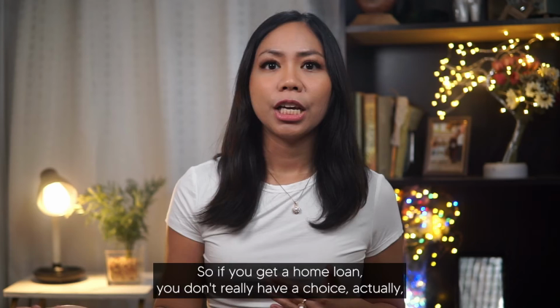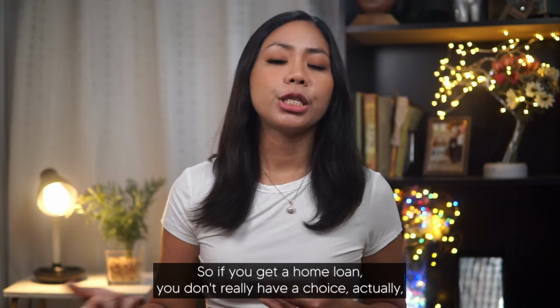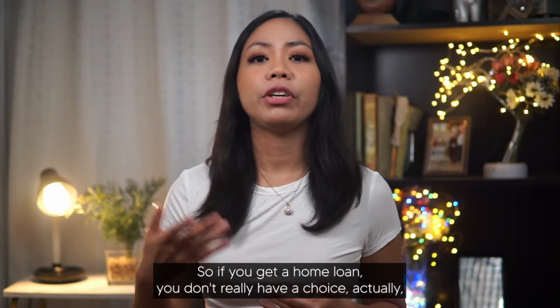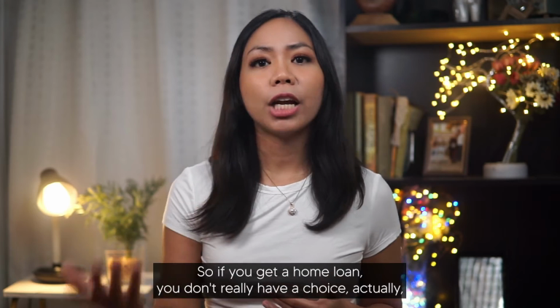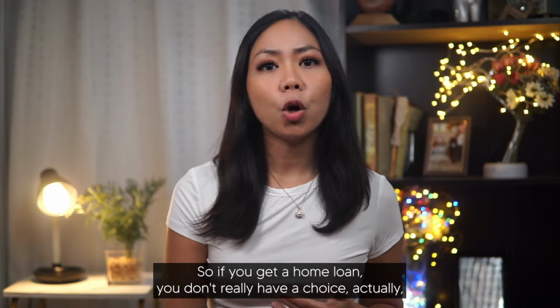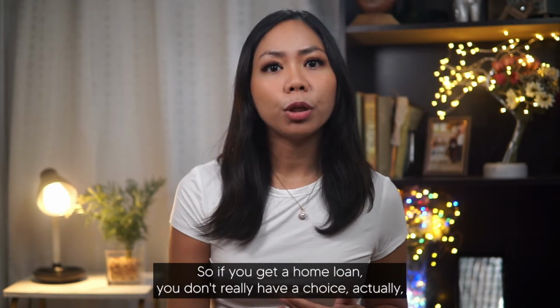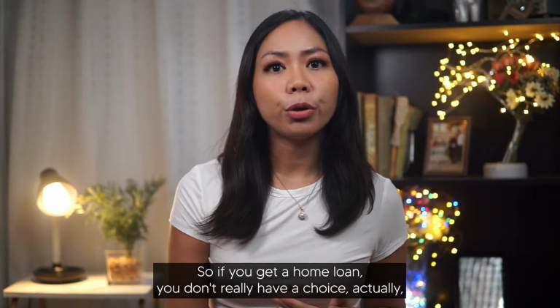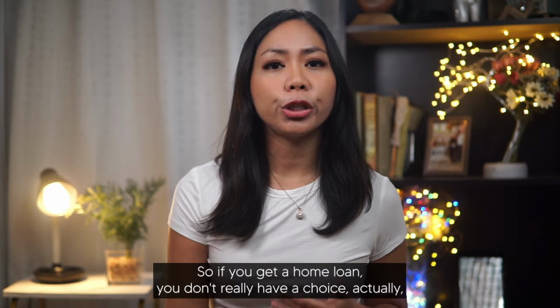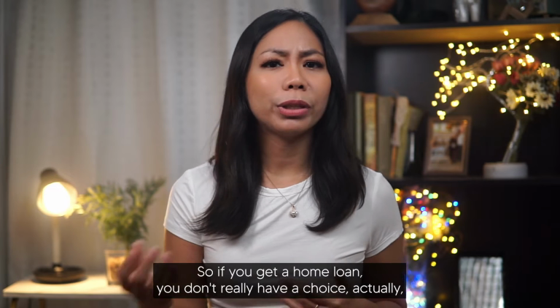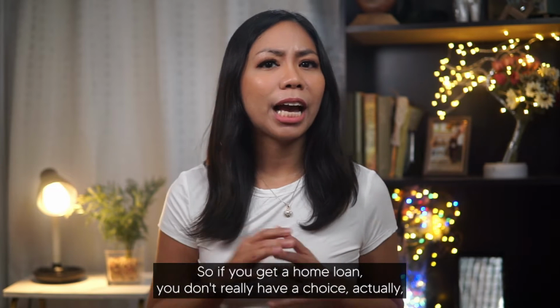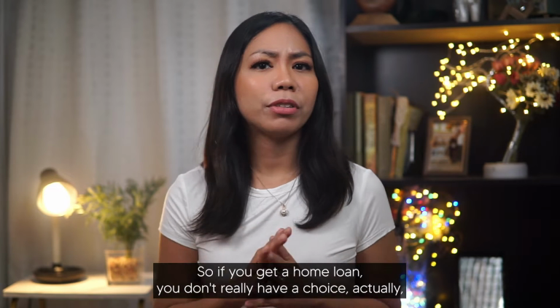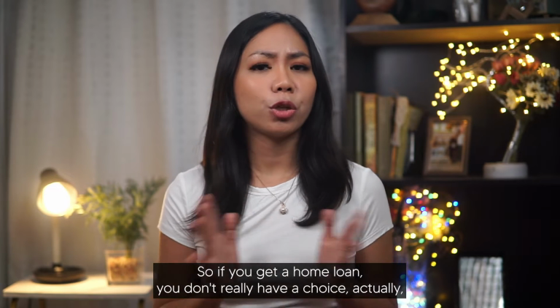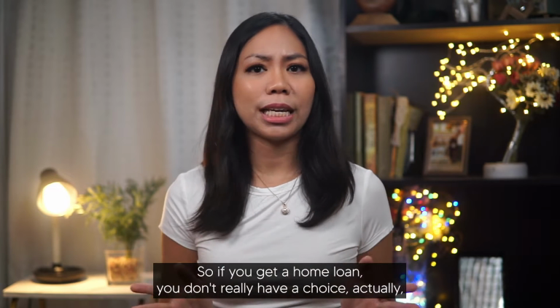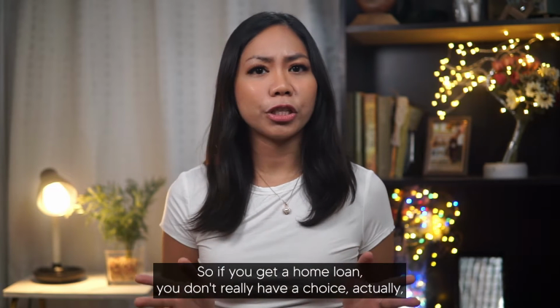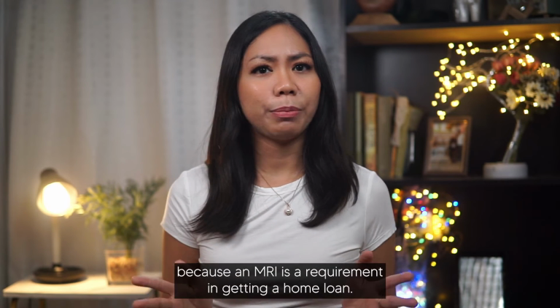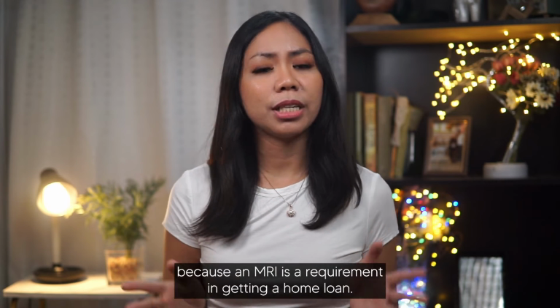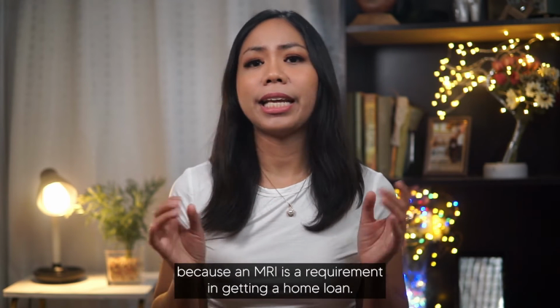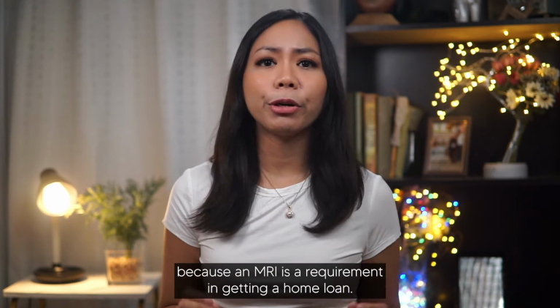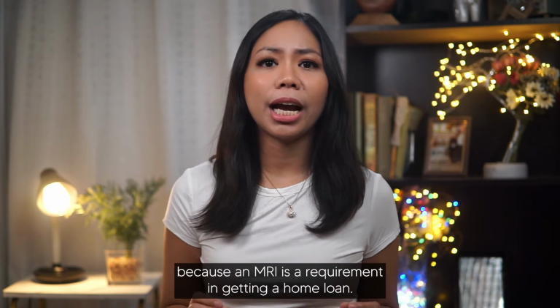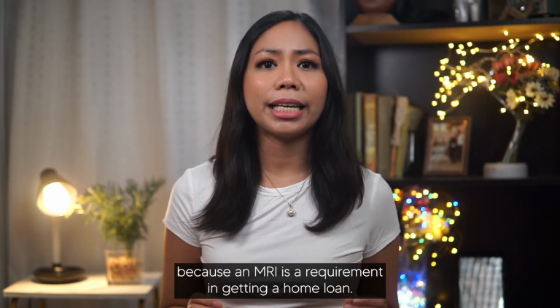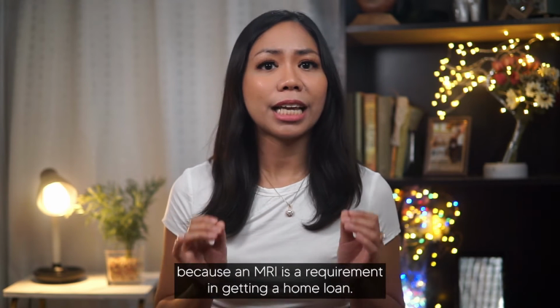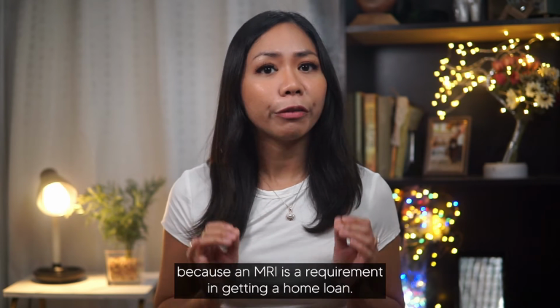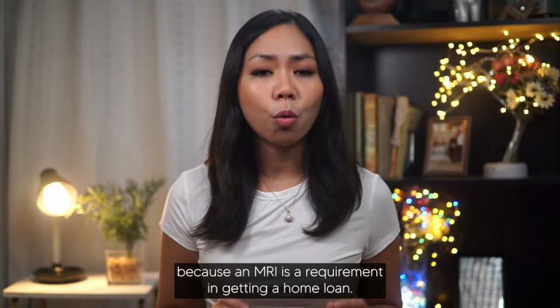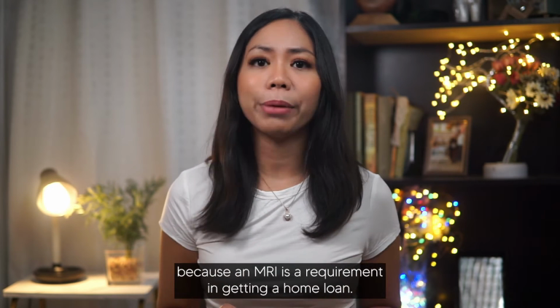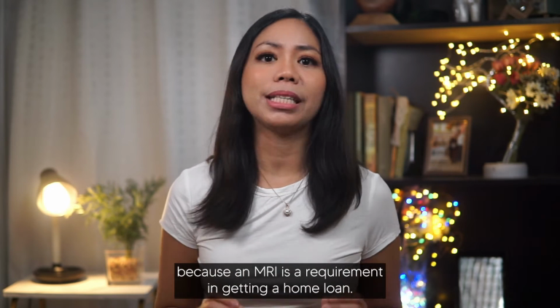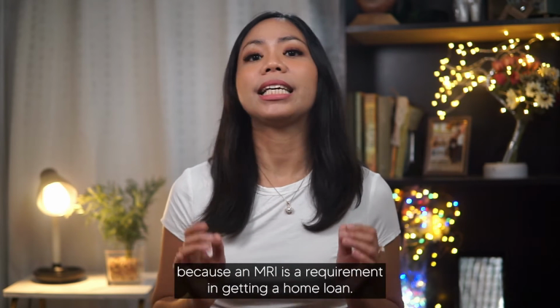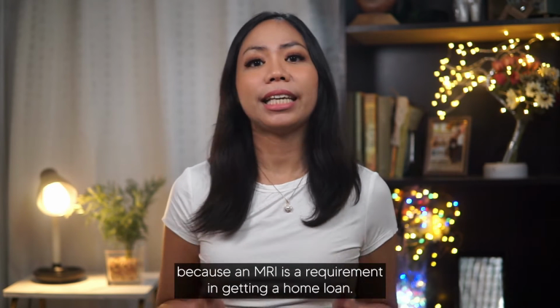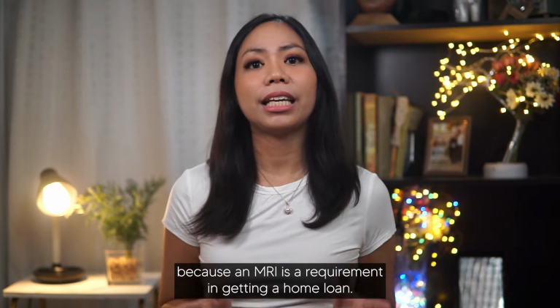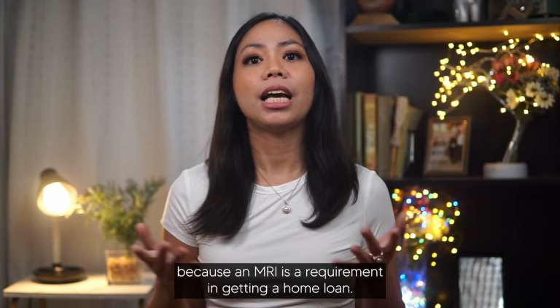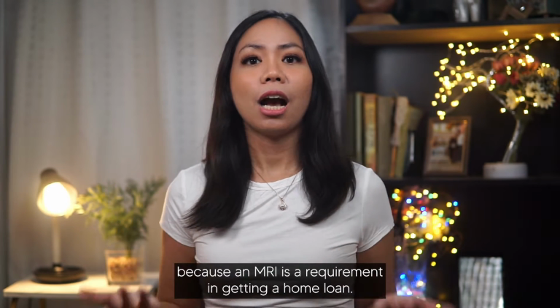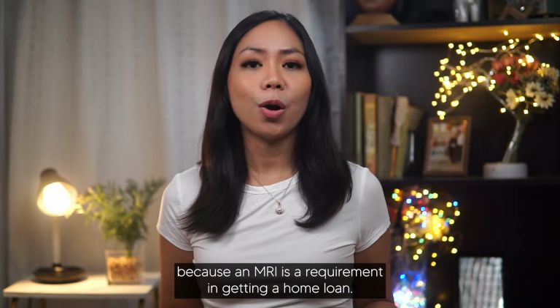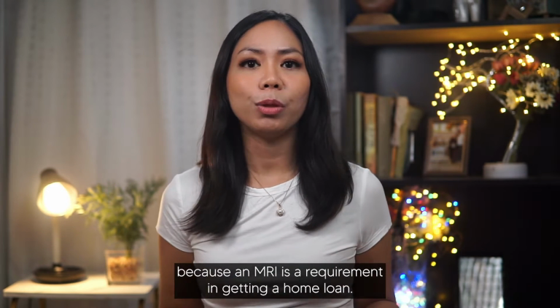If you get a home loan, you don't really have a choice, because an MRI is a requirement in getting a home loan.